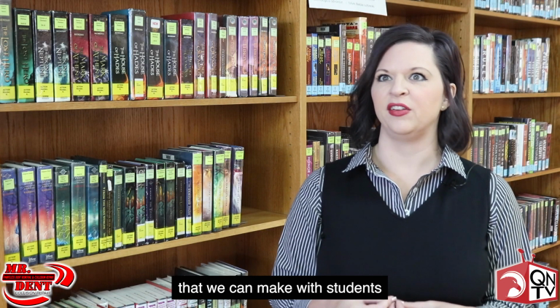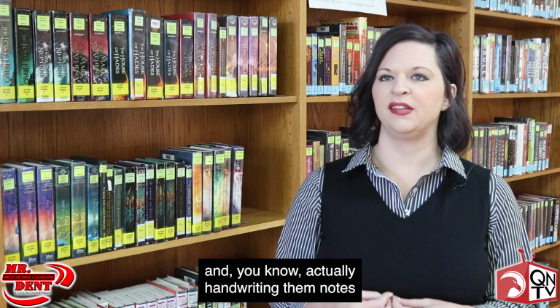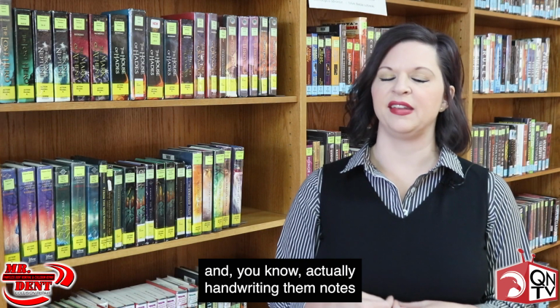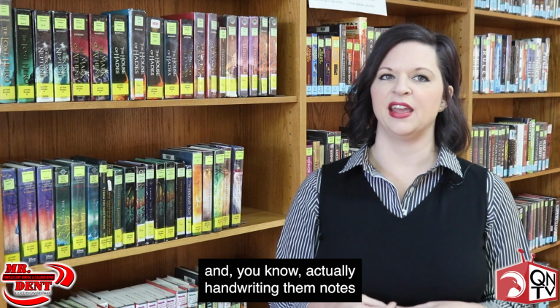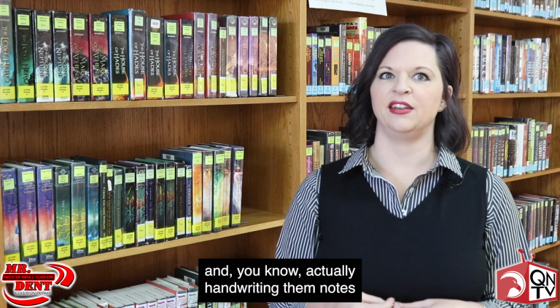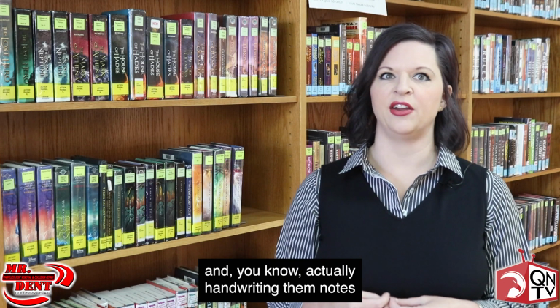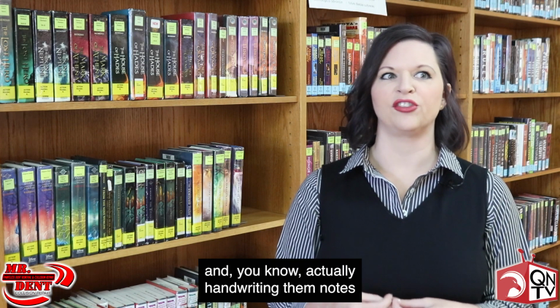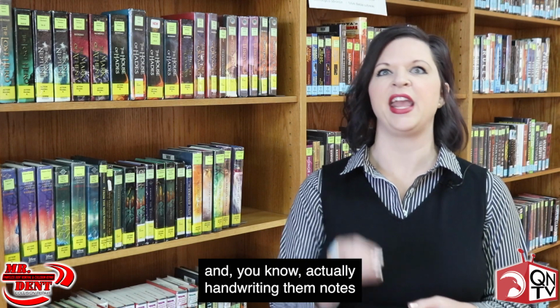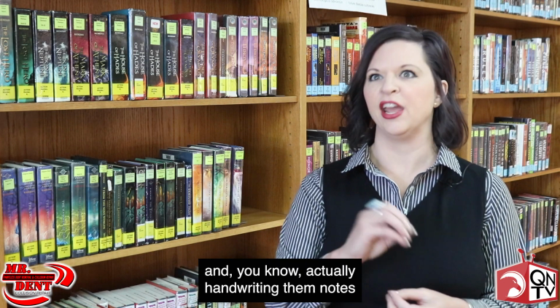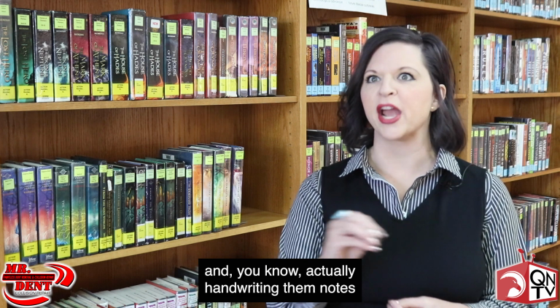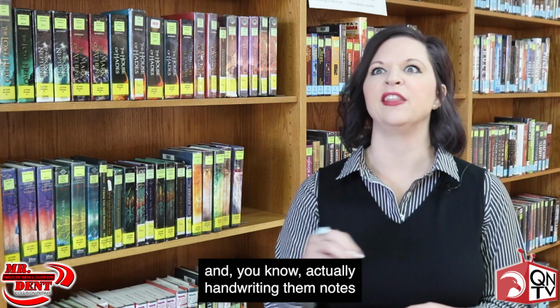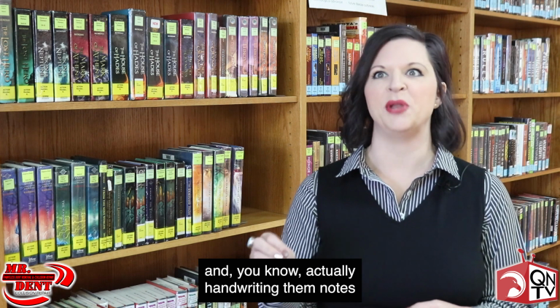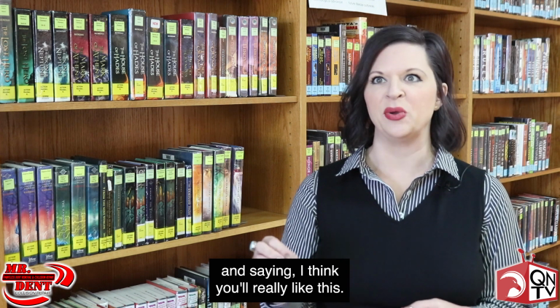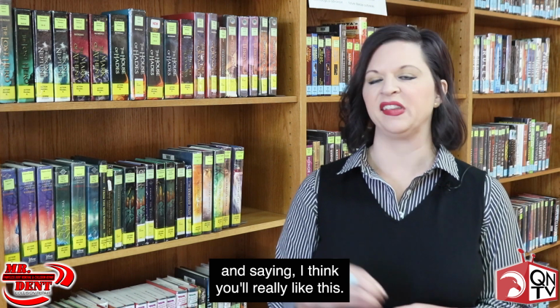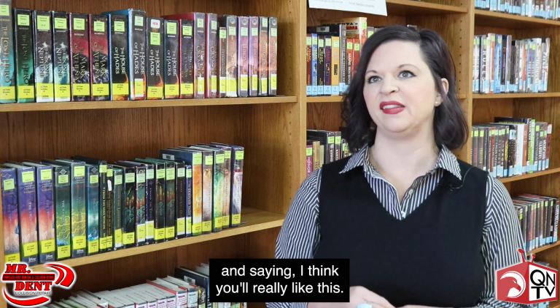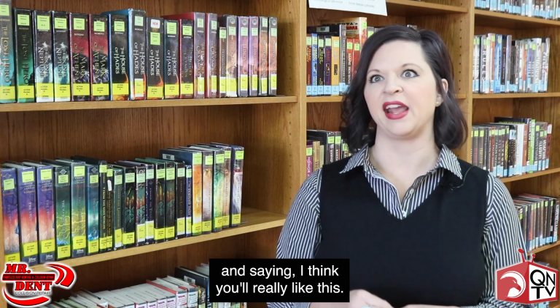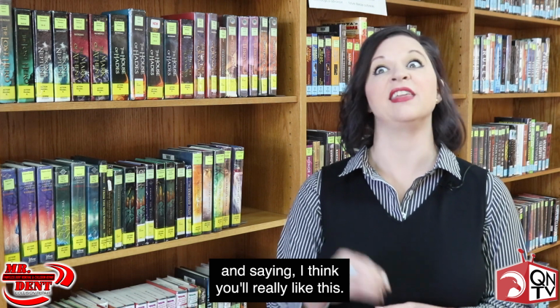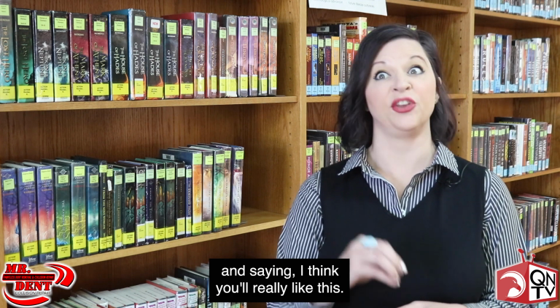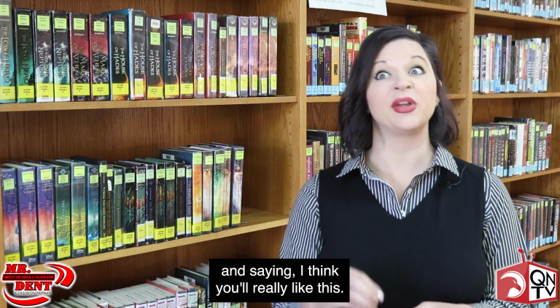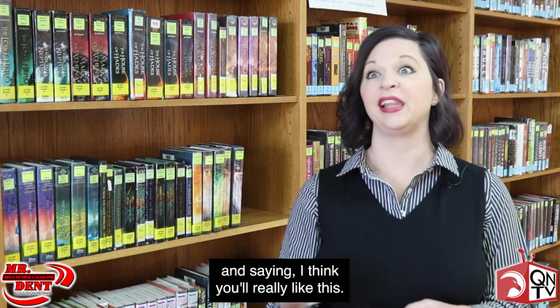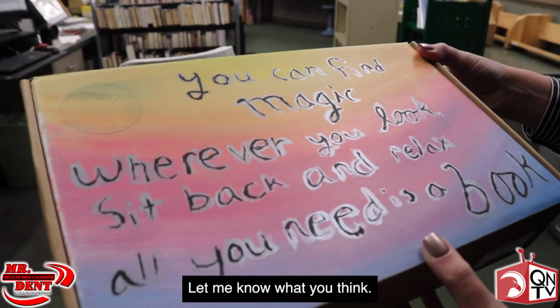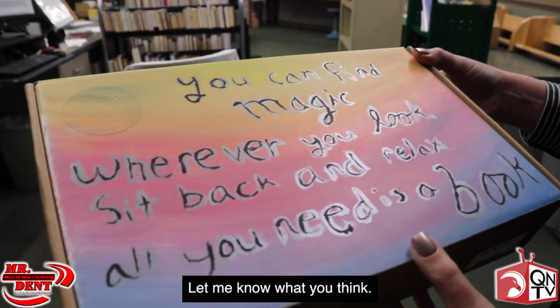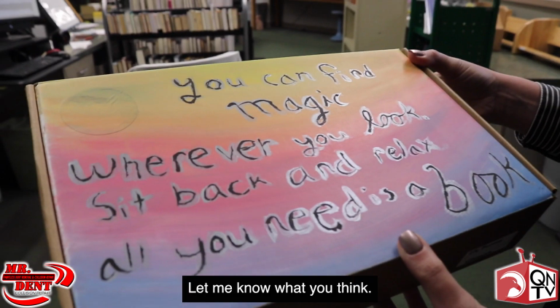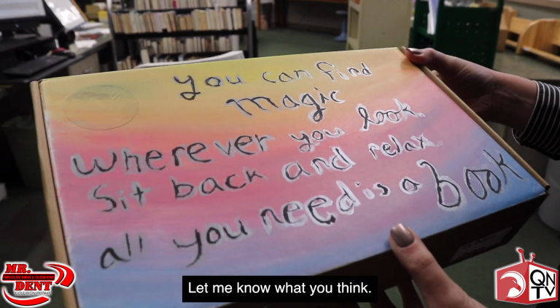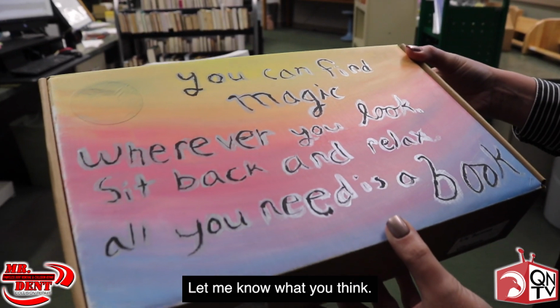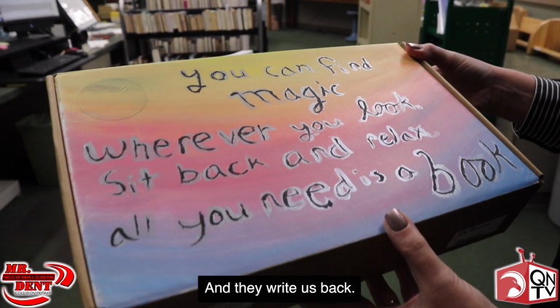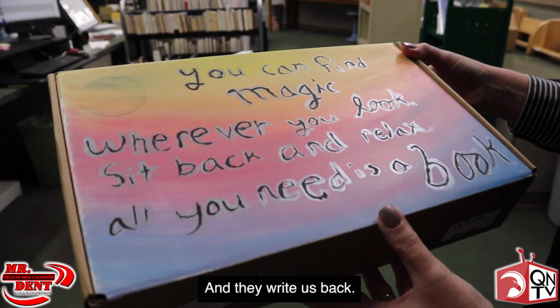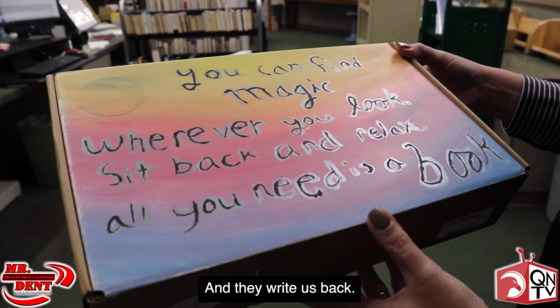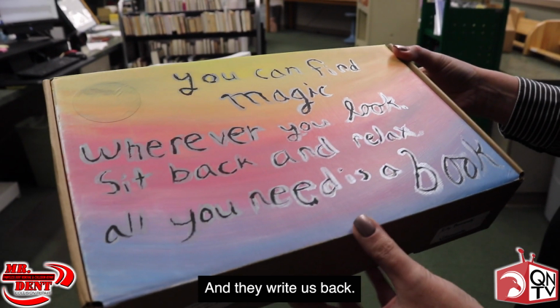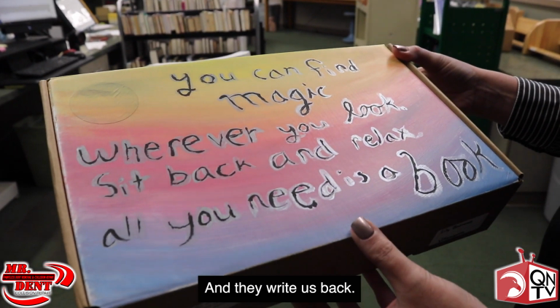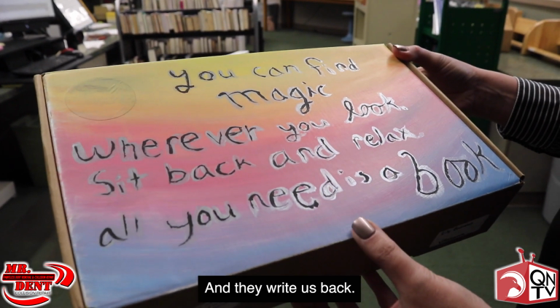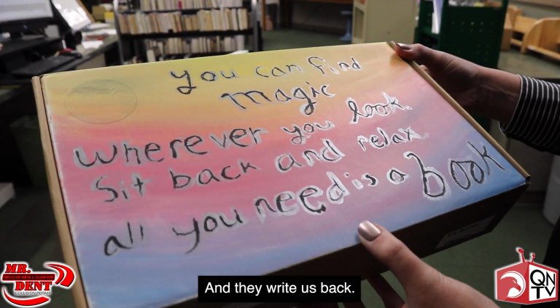The individual connections that we can make with students — actually handwriting them notes and saying, I think you'll really like this, let me know what you think — and they write us back. It's really cool.